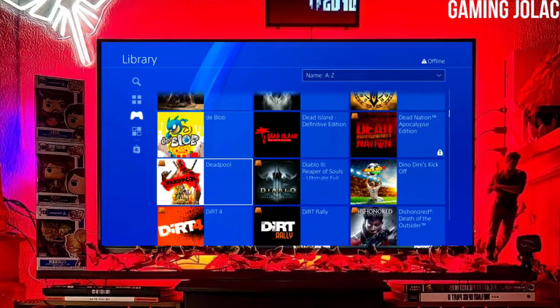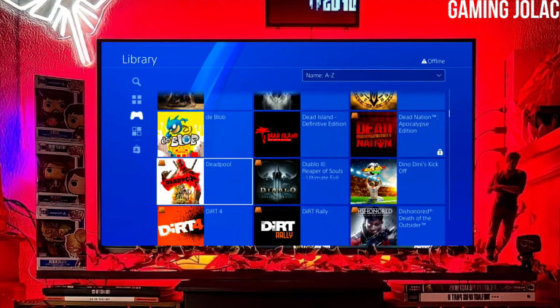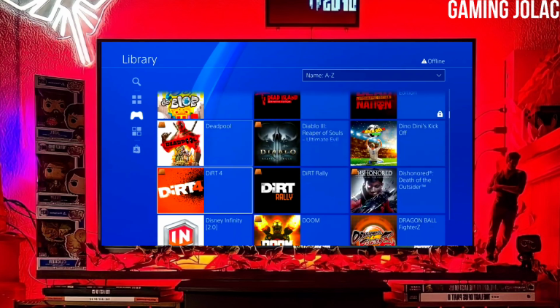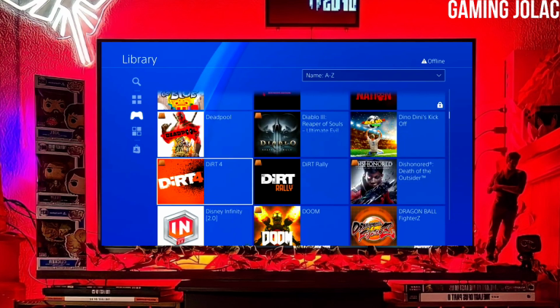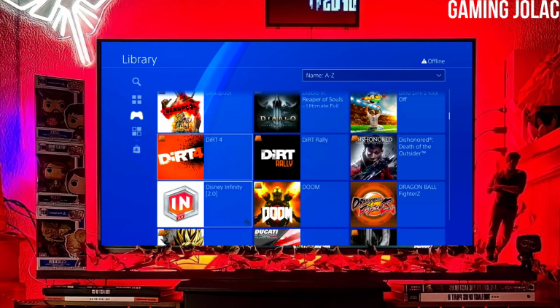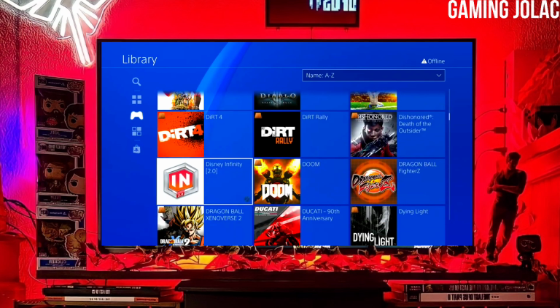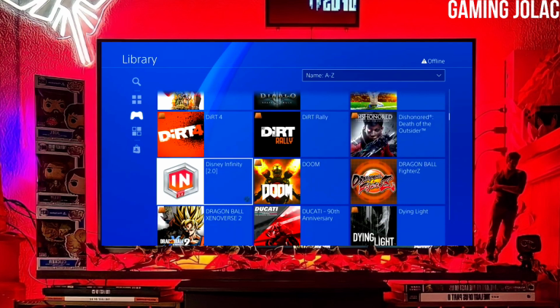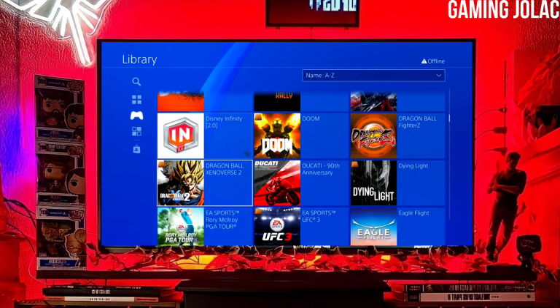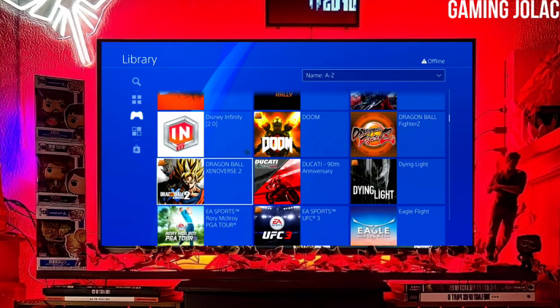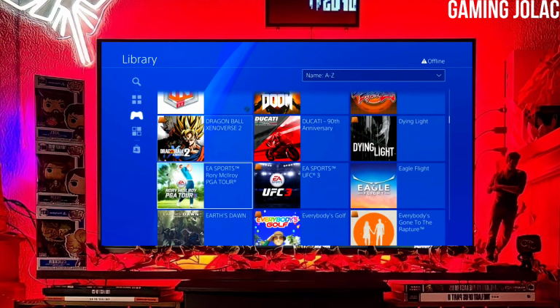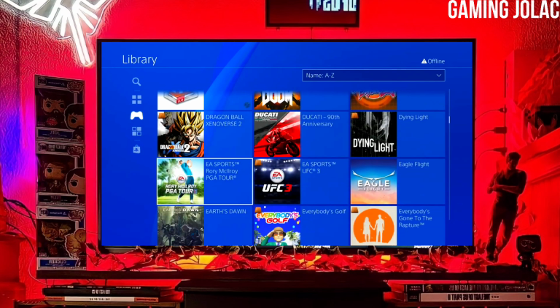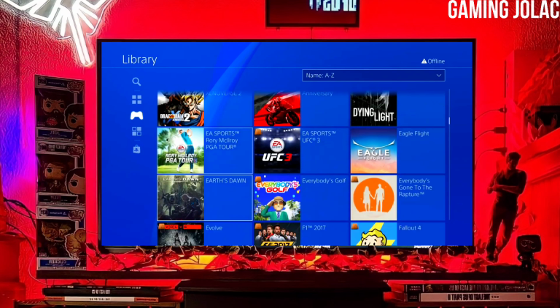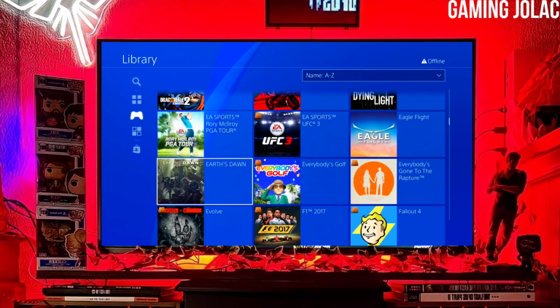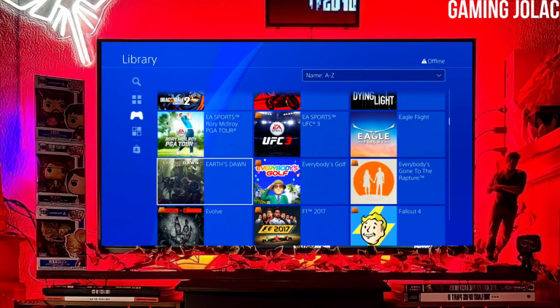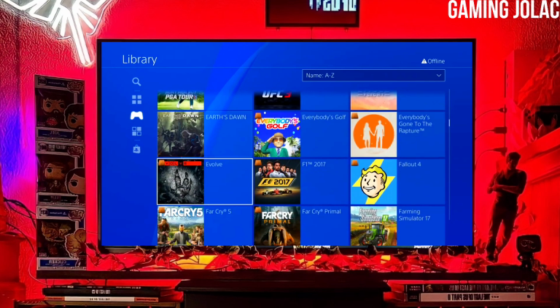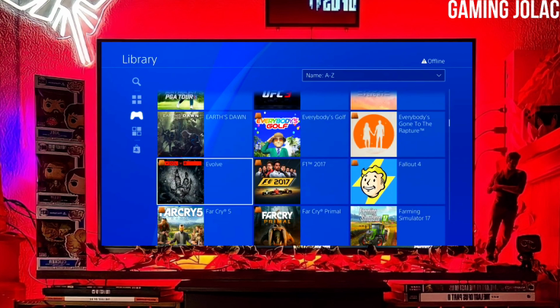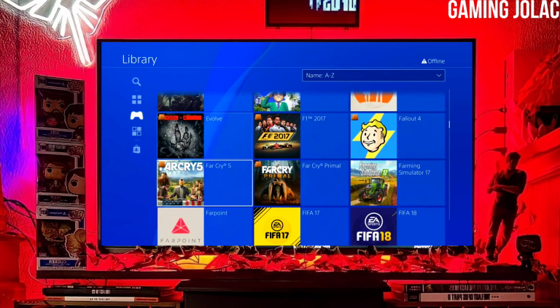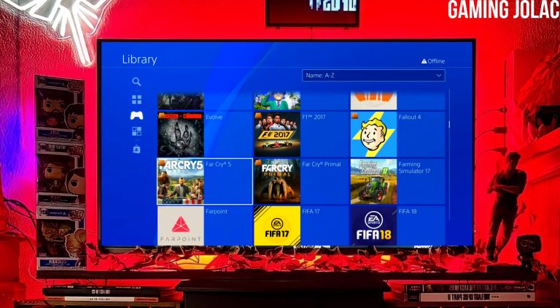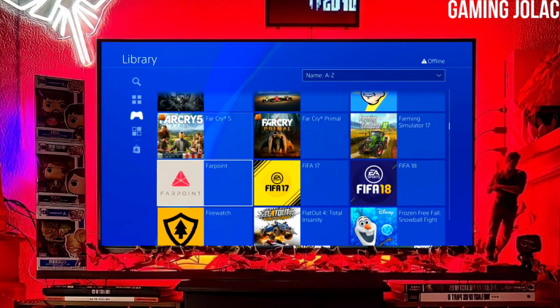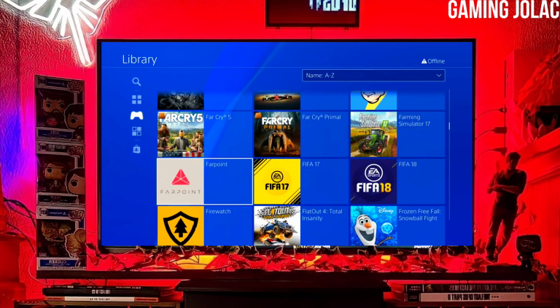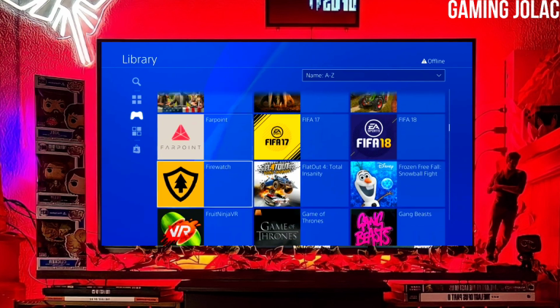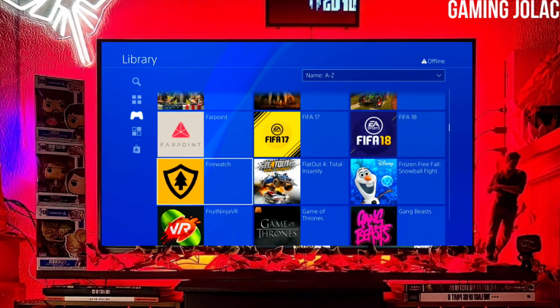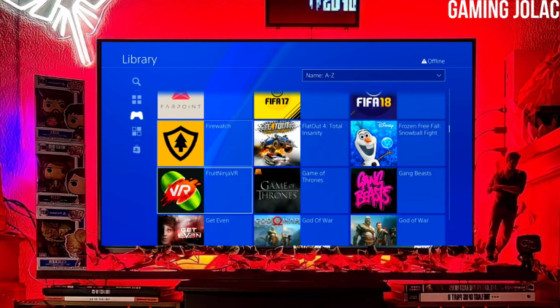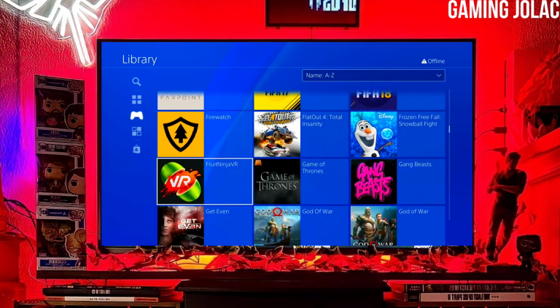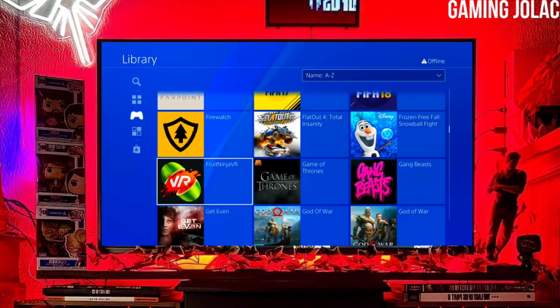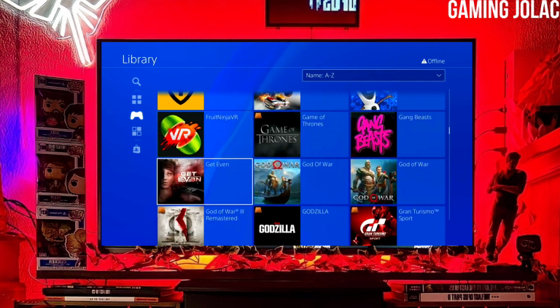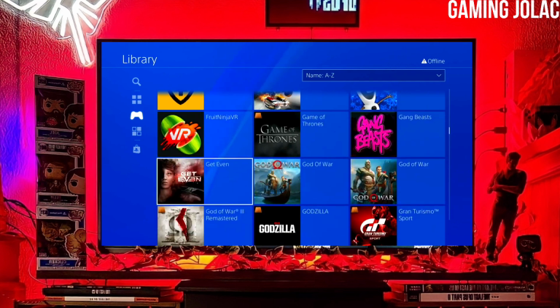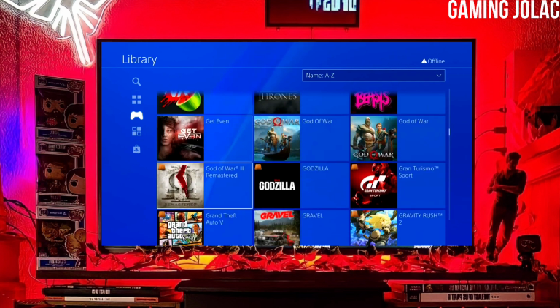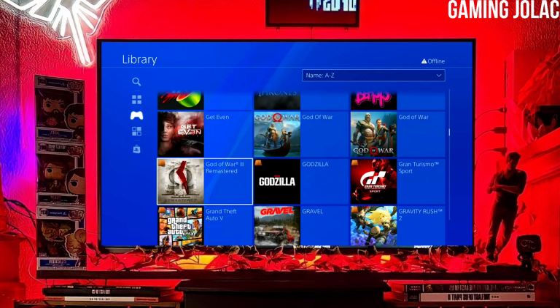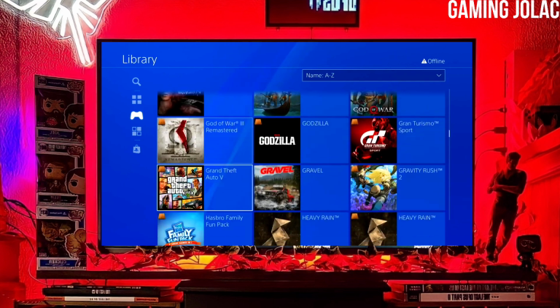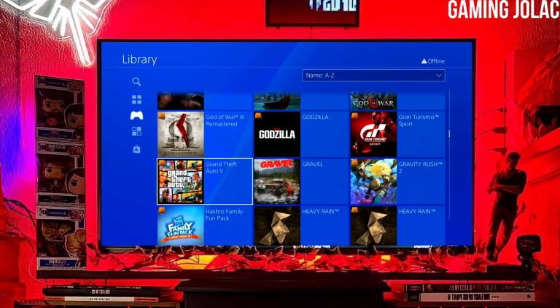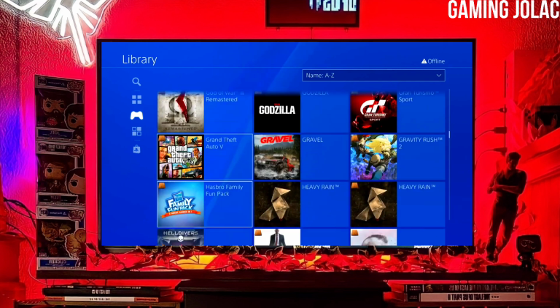Hey guys, this is Stanley and today I am going to show you how you can jailbreak your PS4 10.71 with Golden.